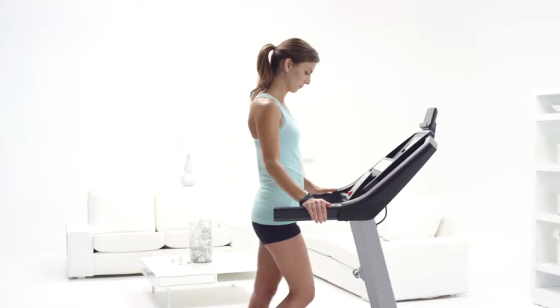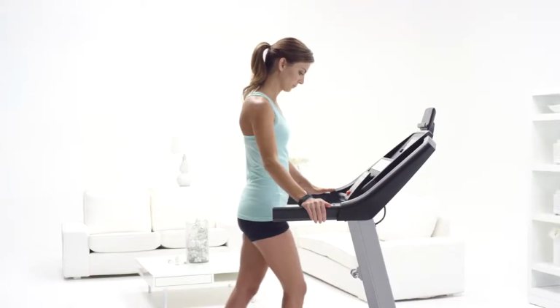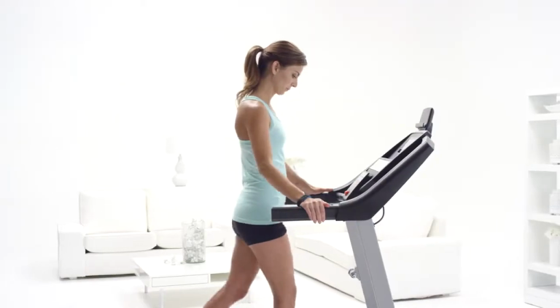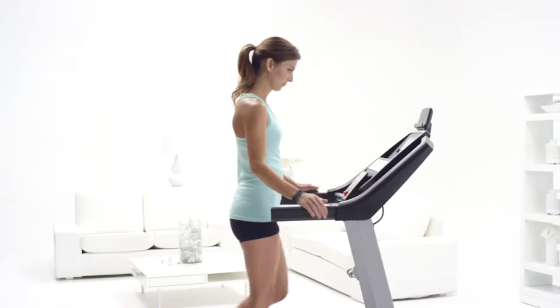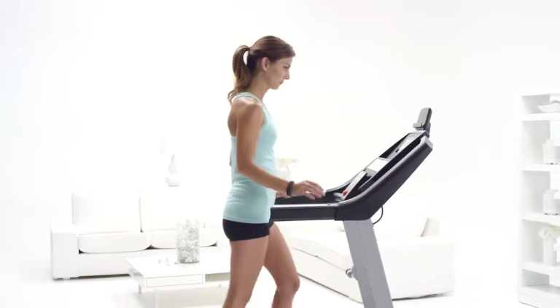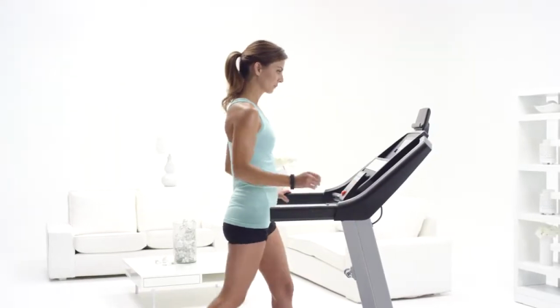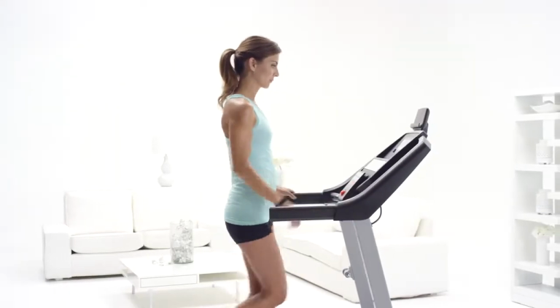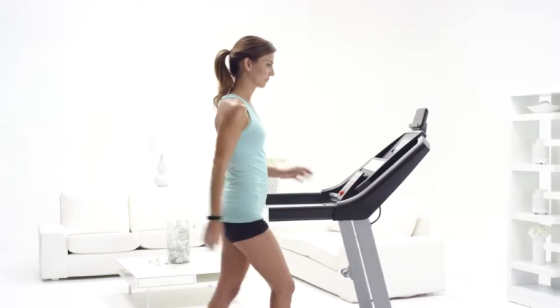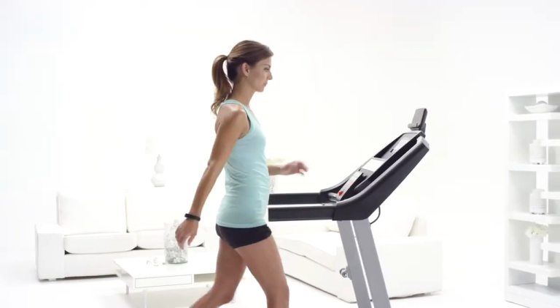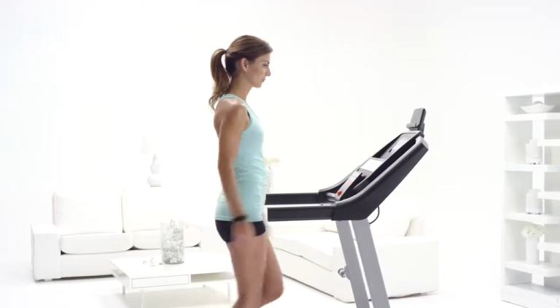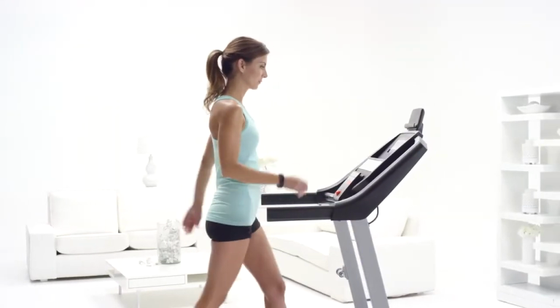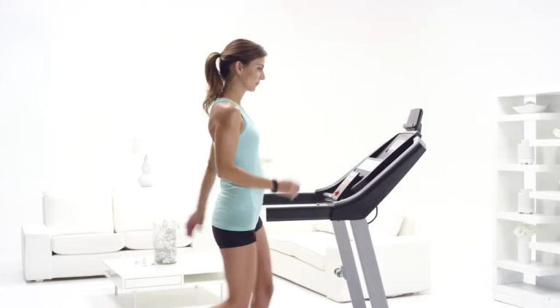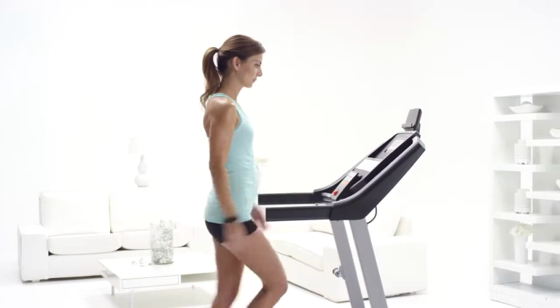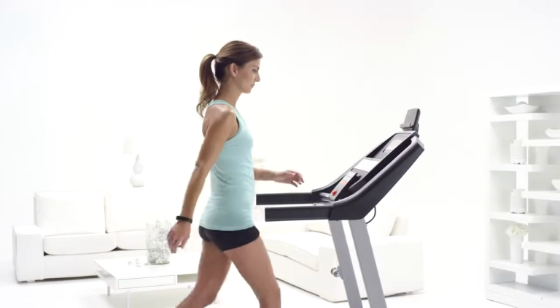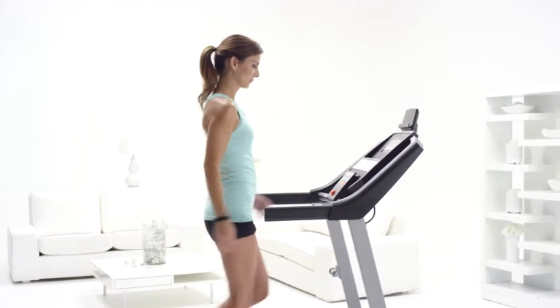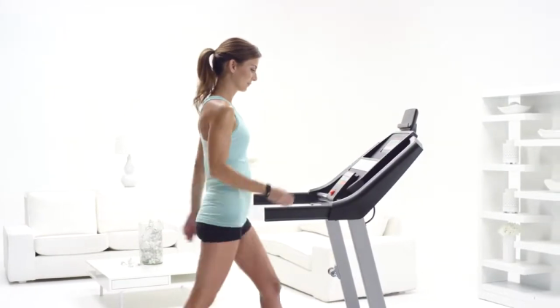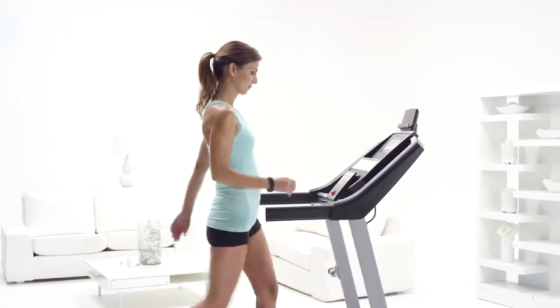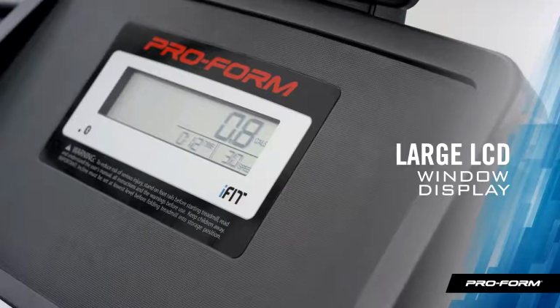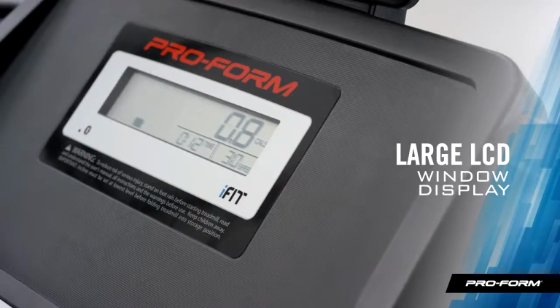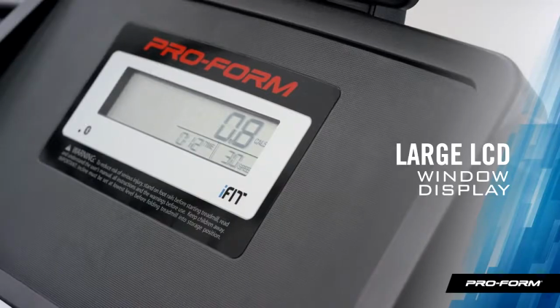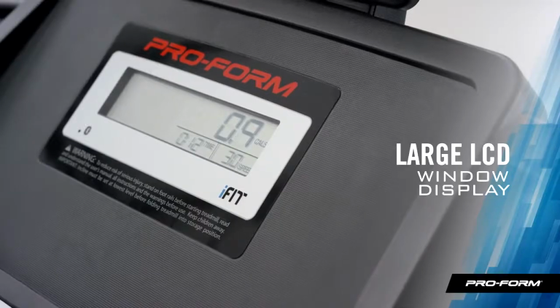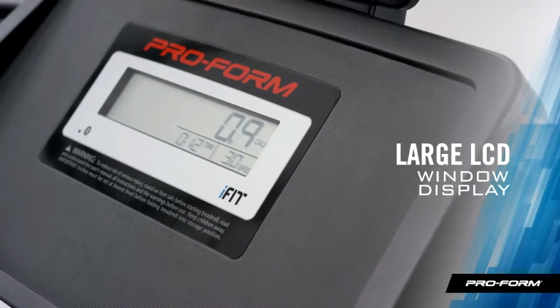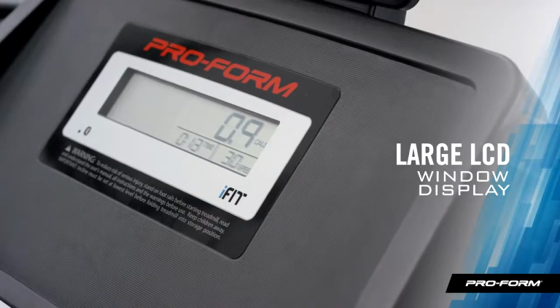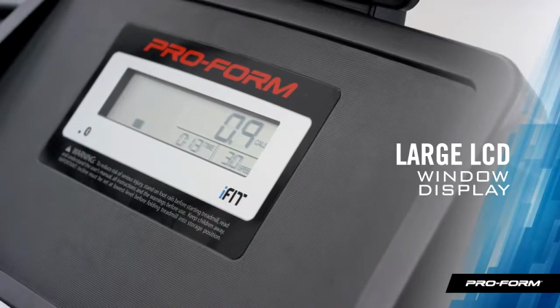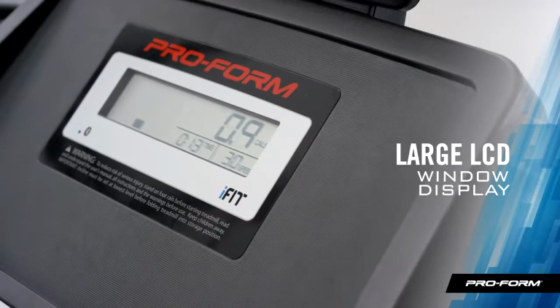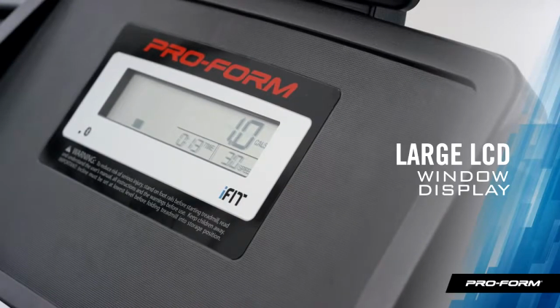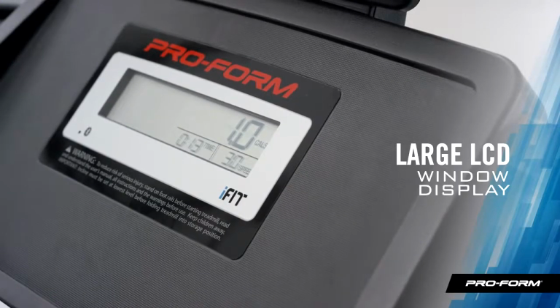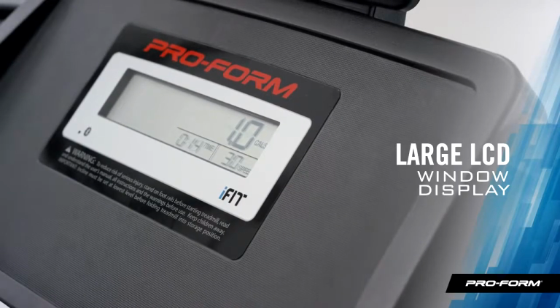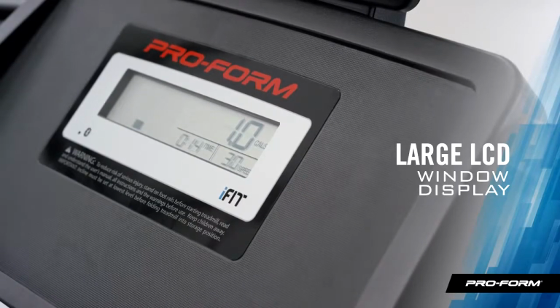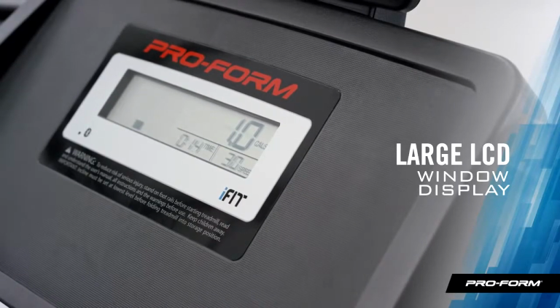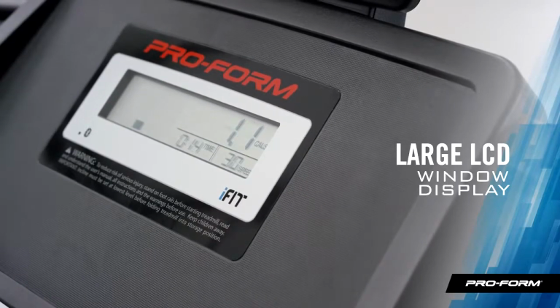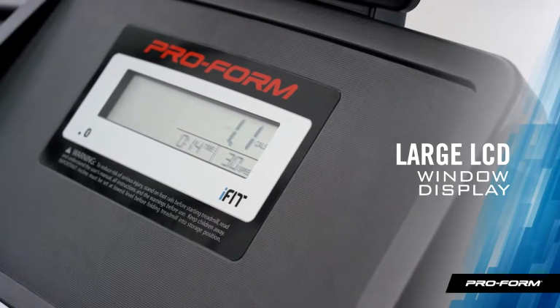It really helps me stay motivated when I watch my distance, heart rate, time, and calories burned add up on the console screen.